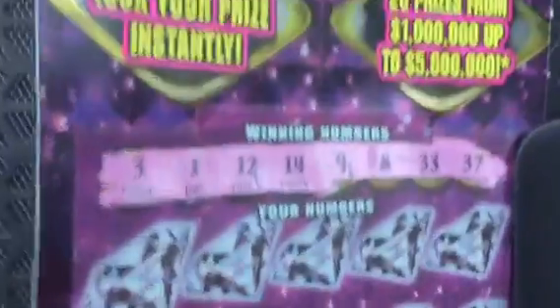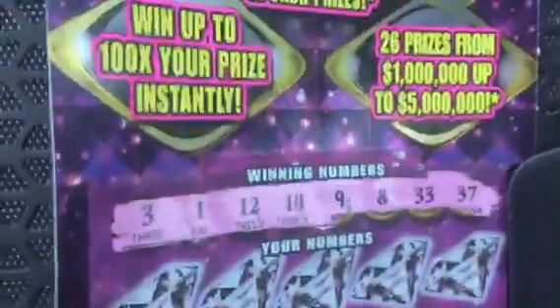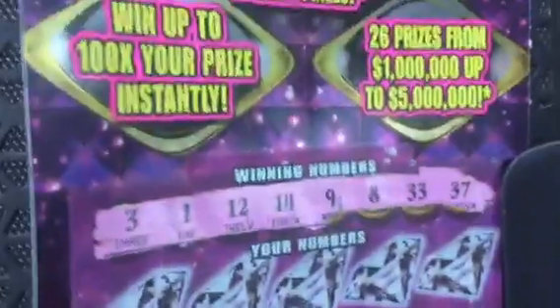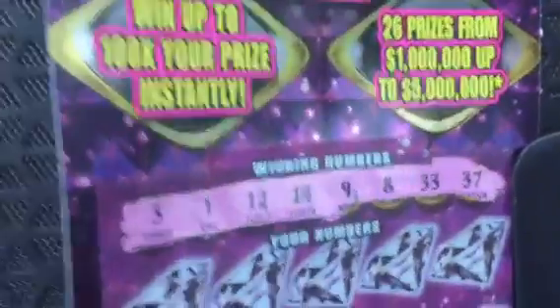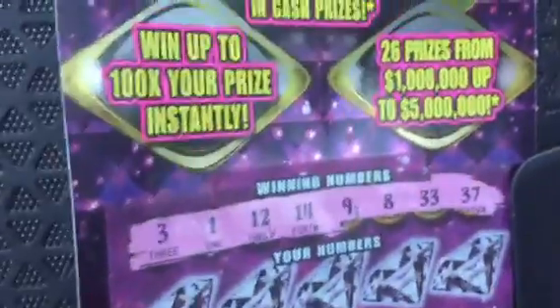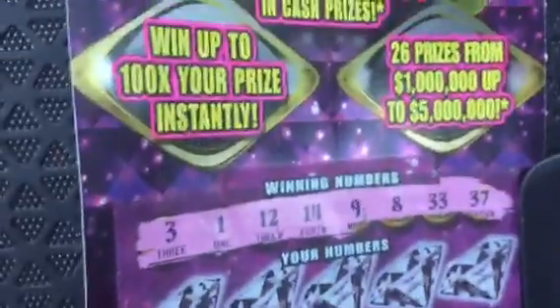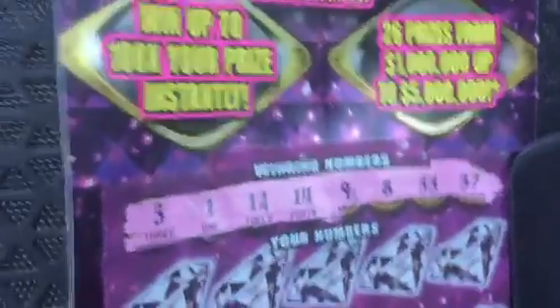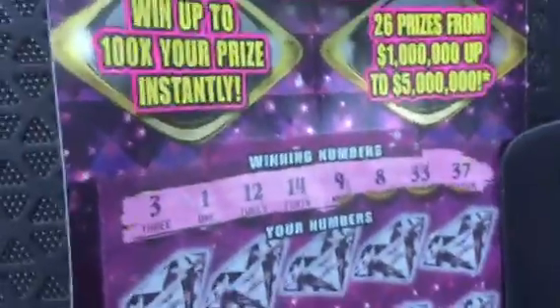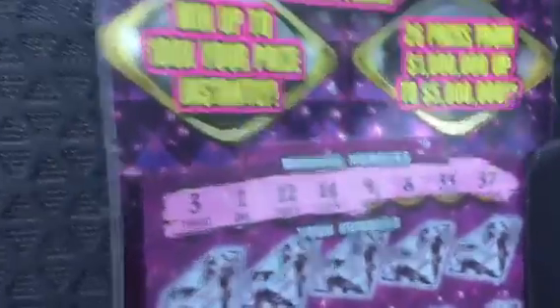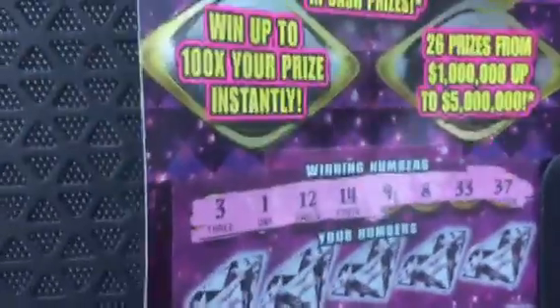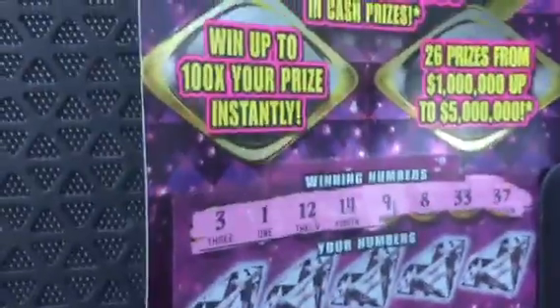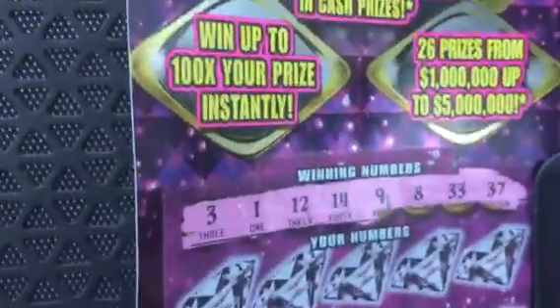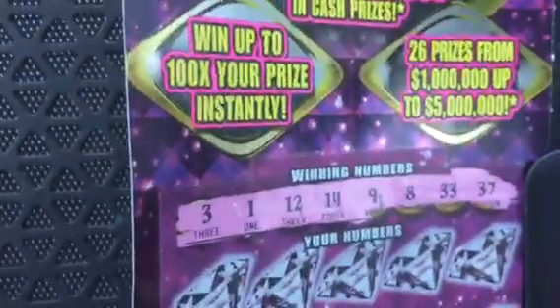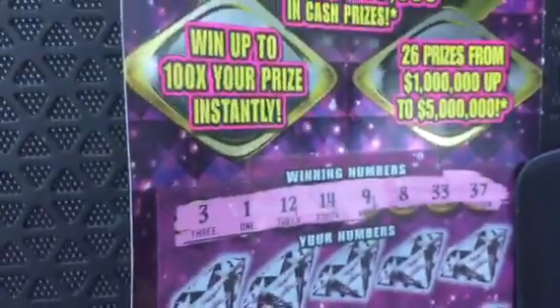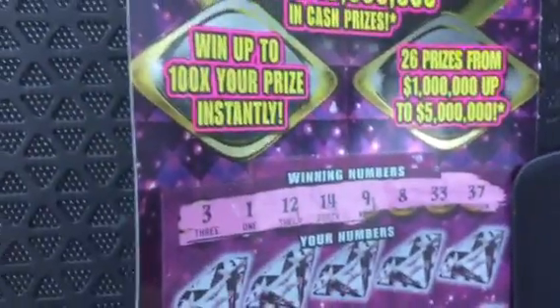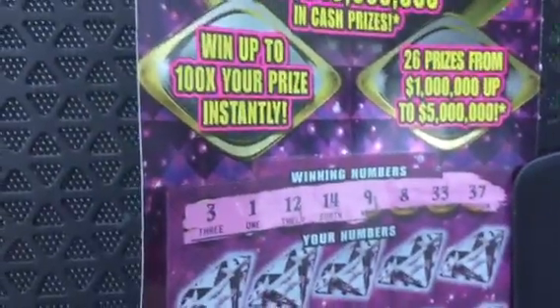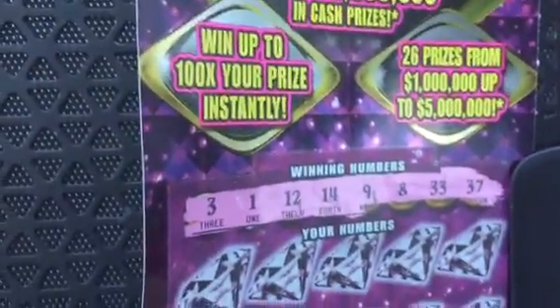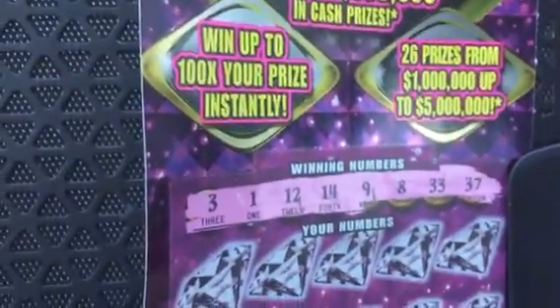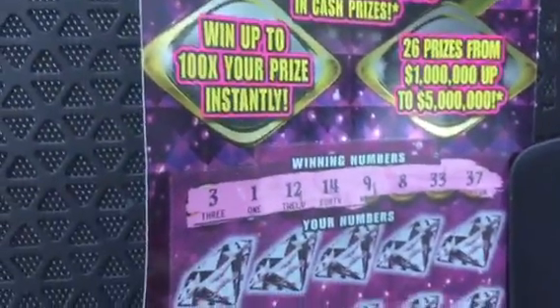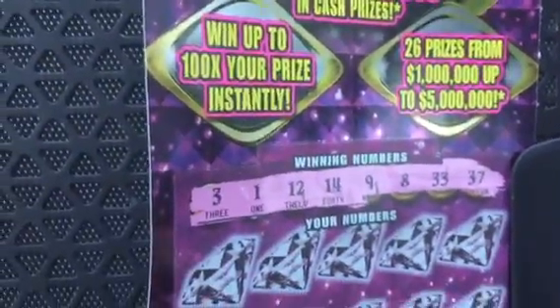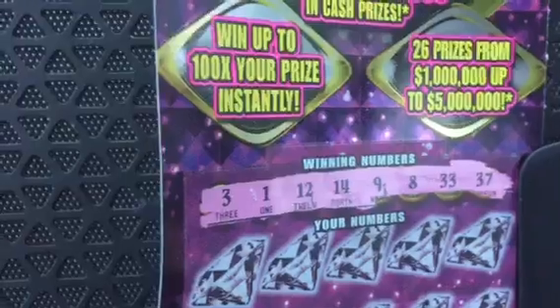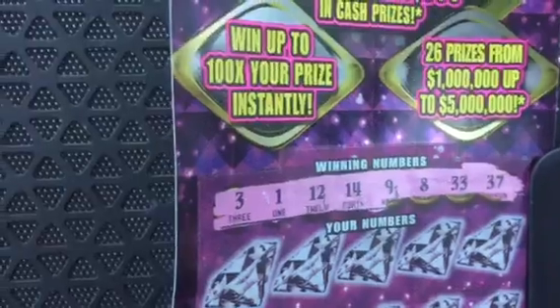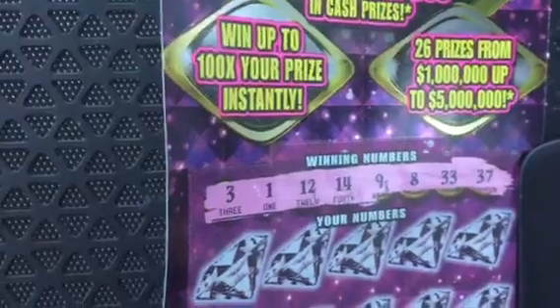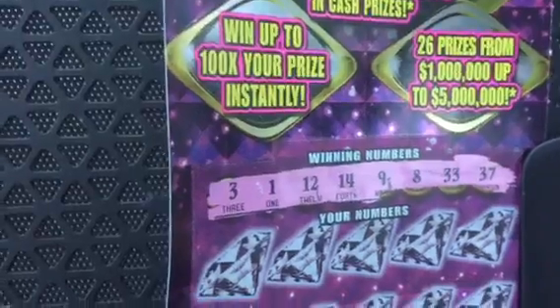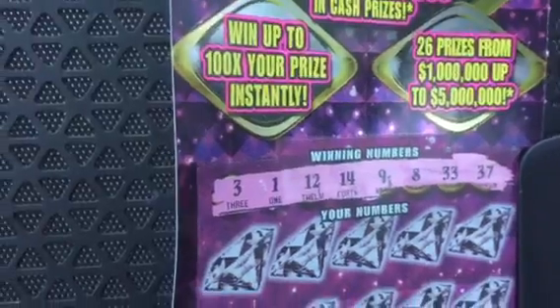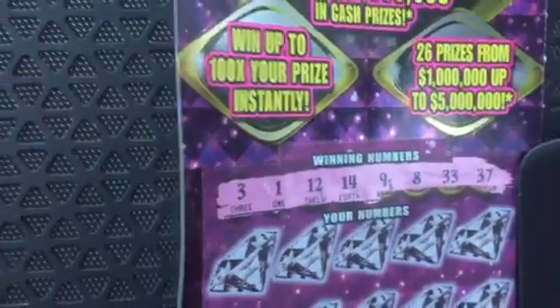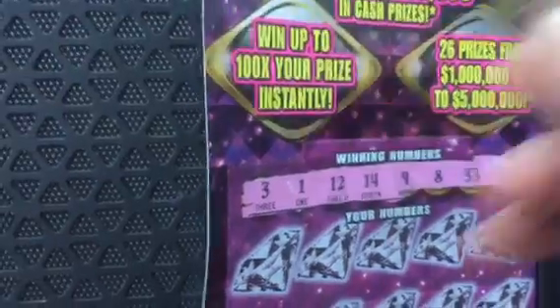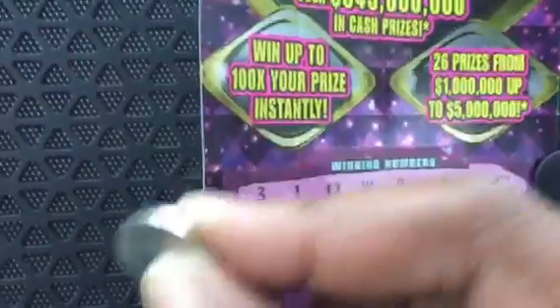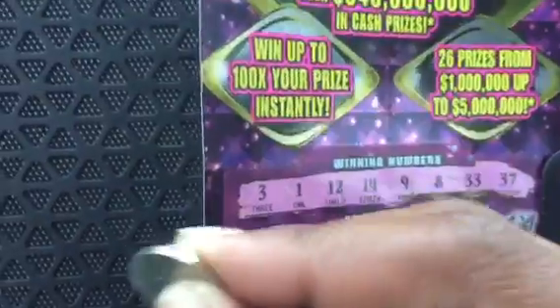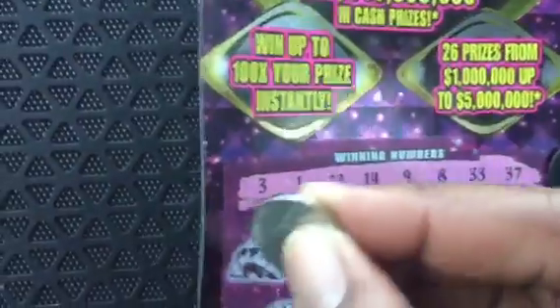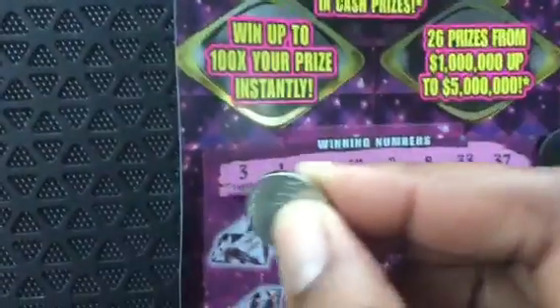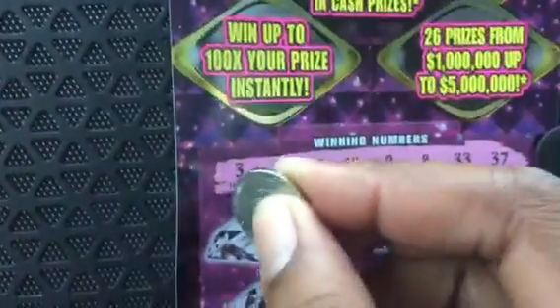And the winning numbers are 3, 1, 12, 14, 9, 8, 33, and 37.